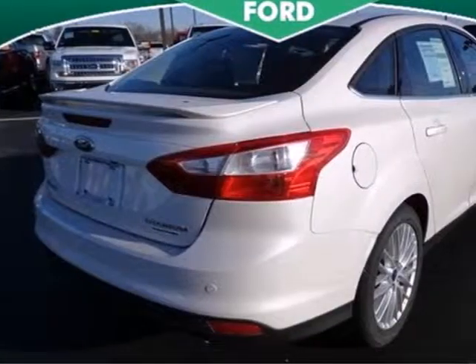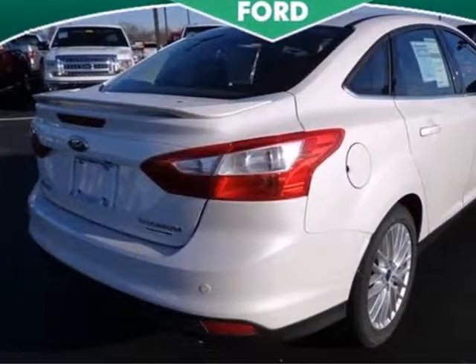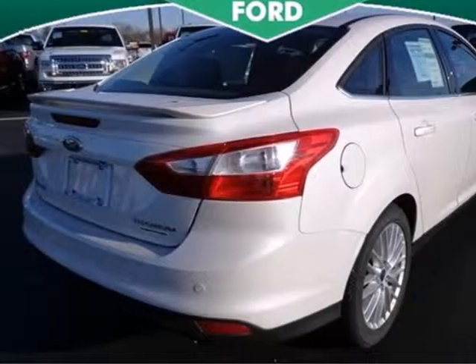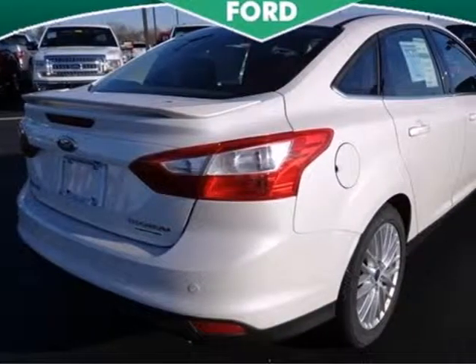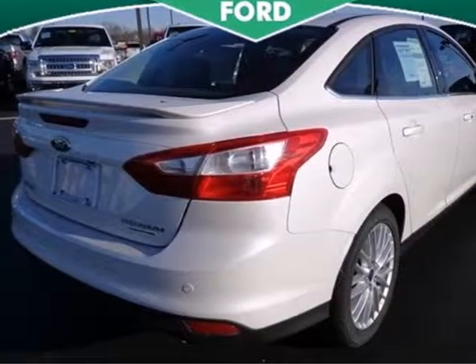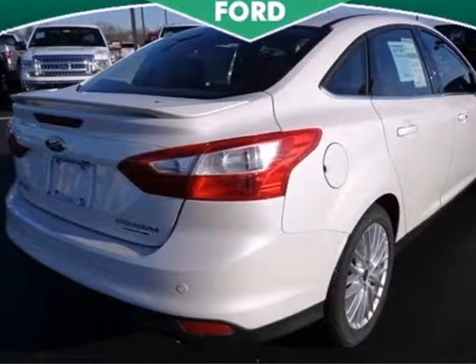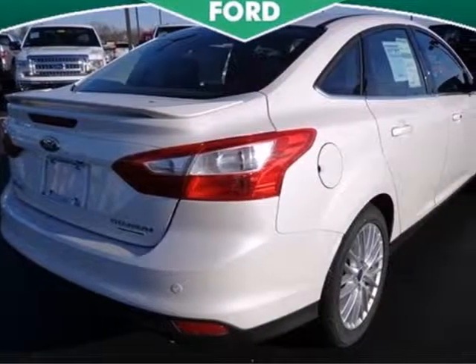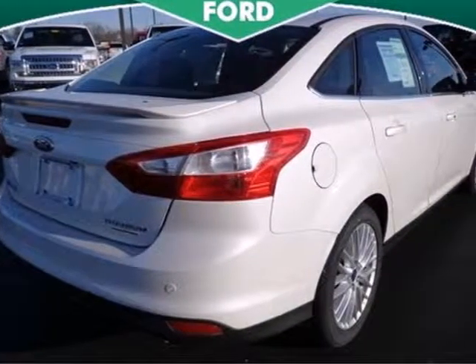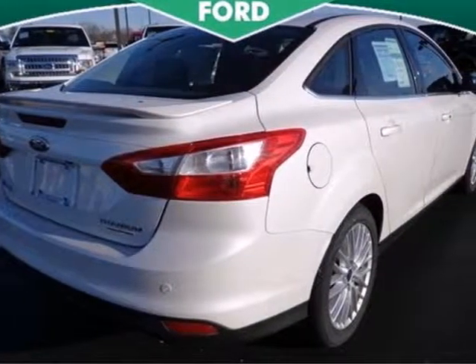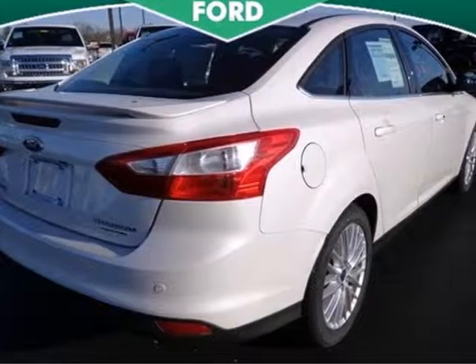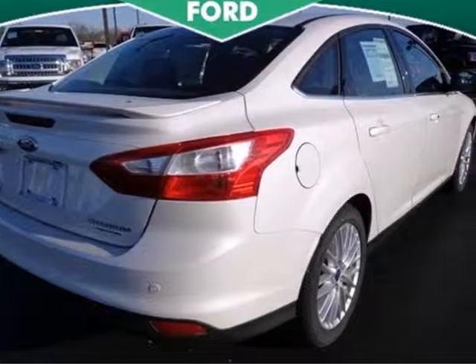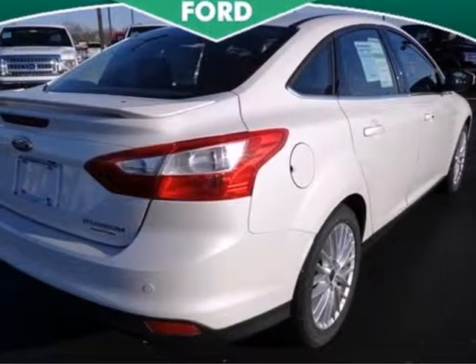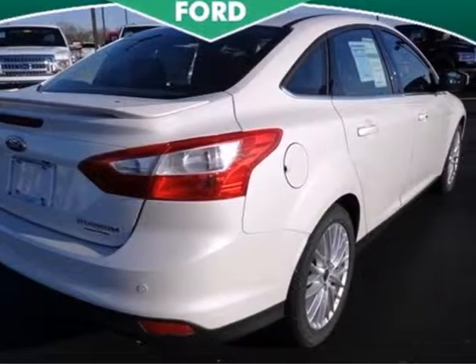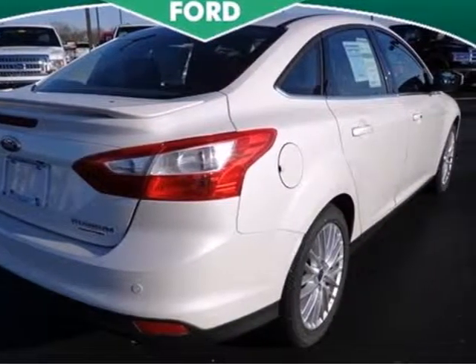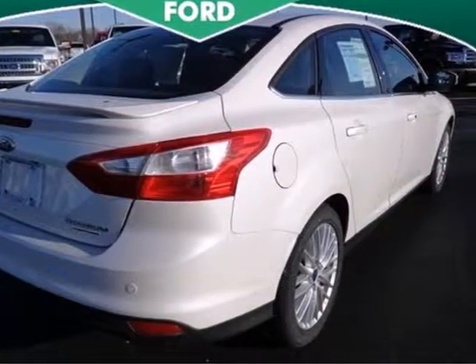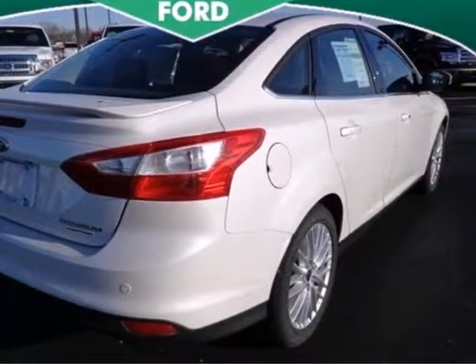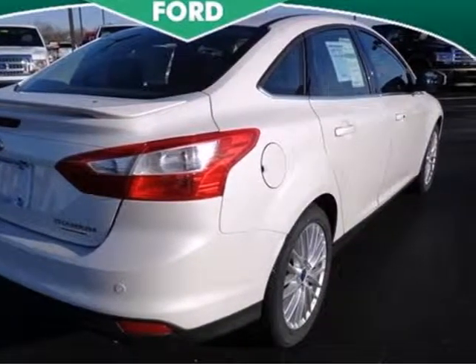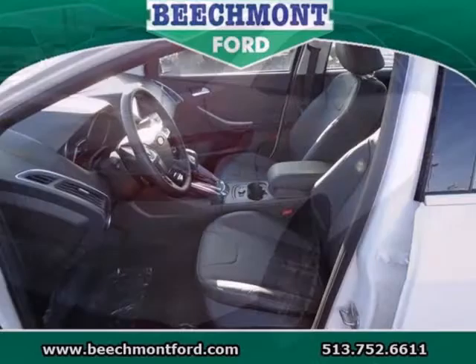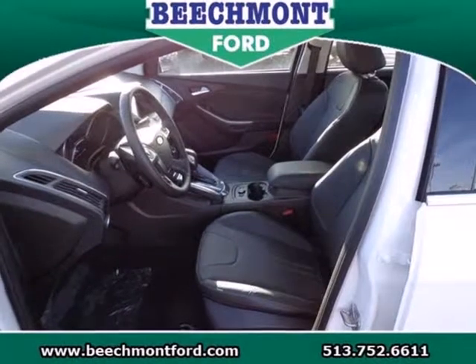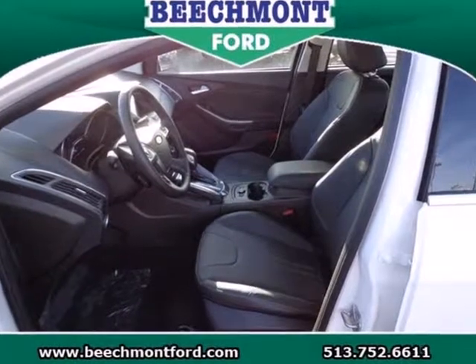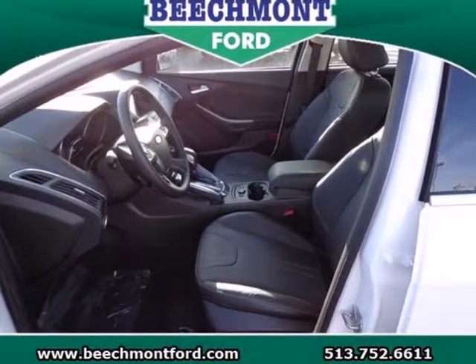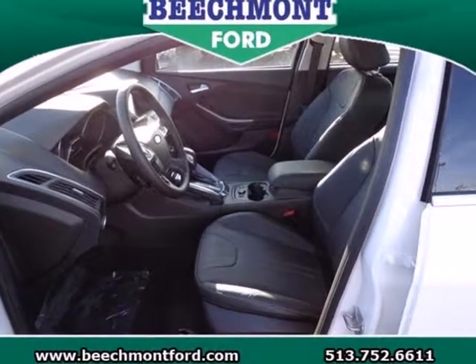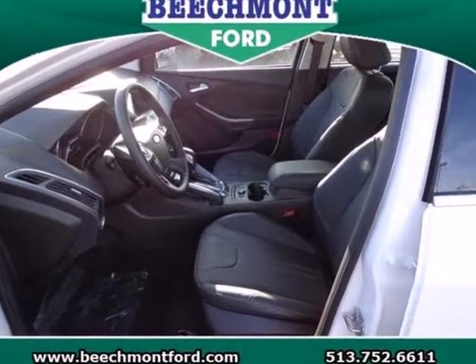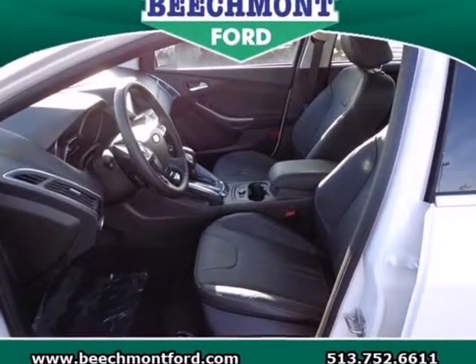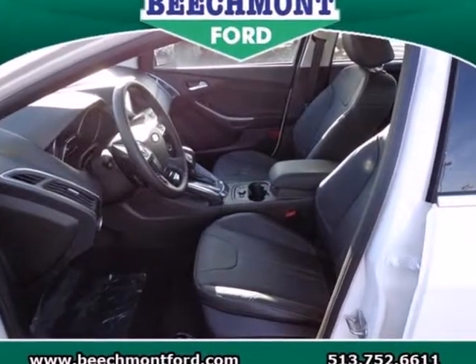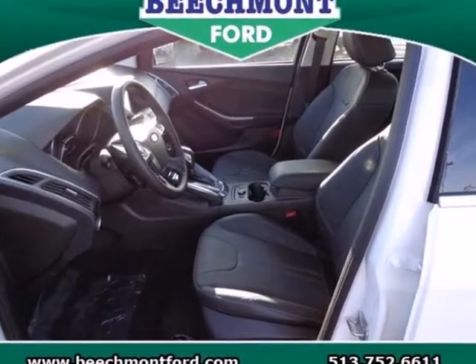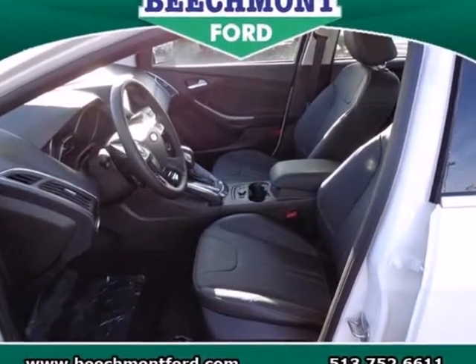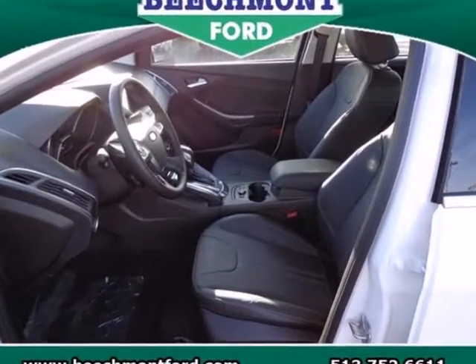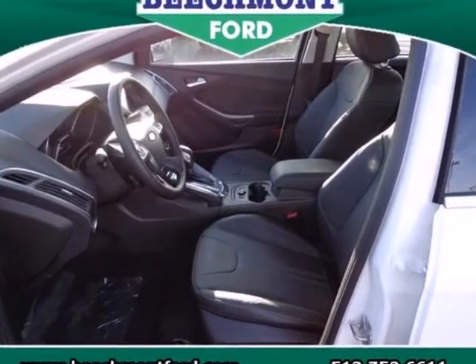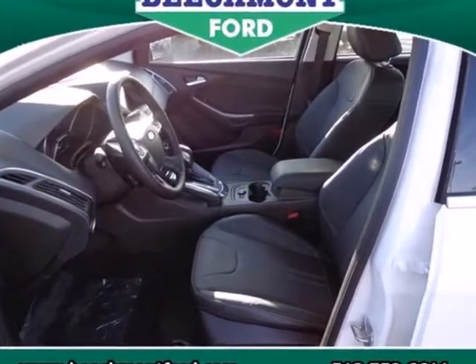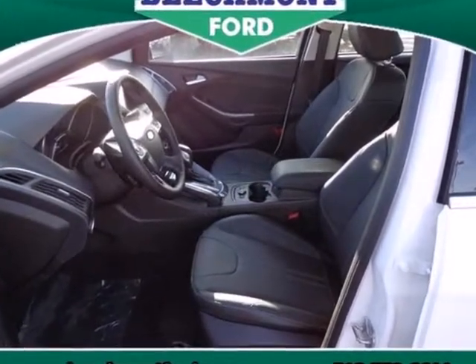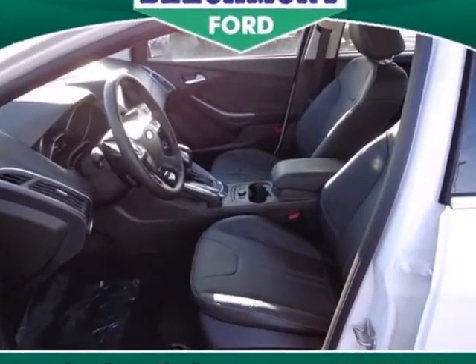Aggressive style, smart design and economy savvy. That's the all new 2013 Ford Focus. Test drive it today.